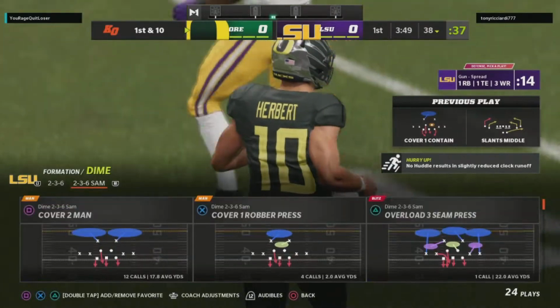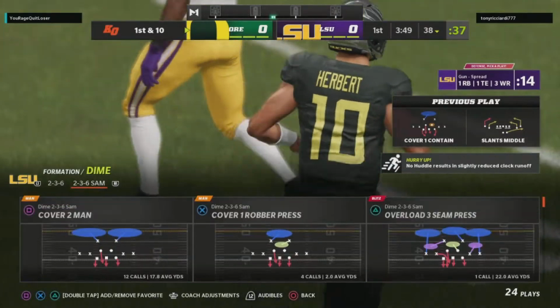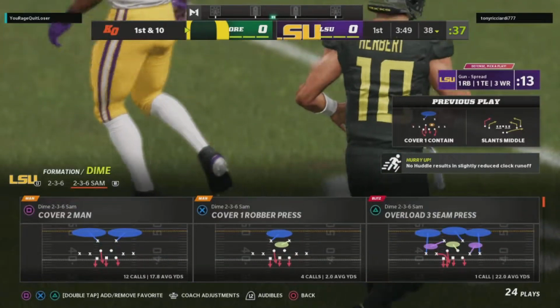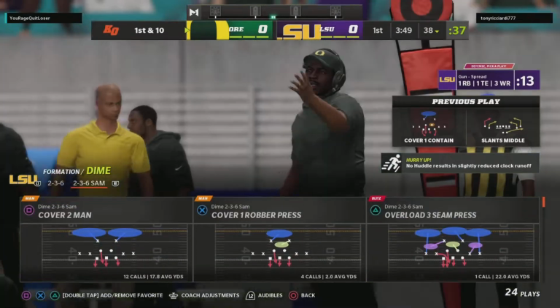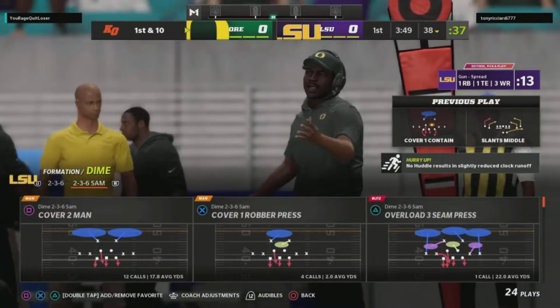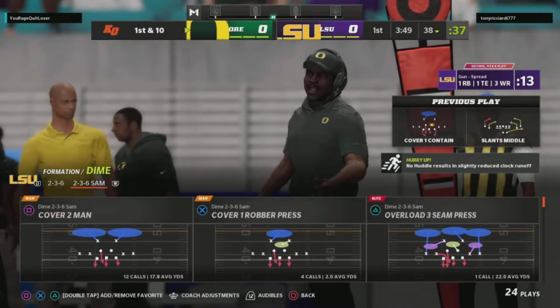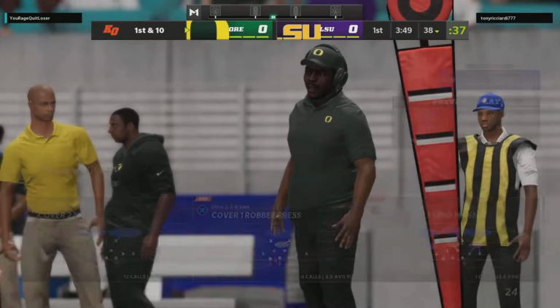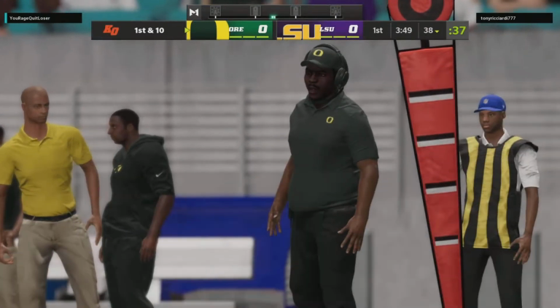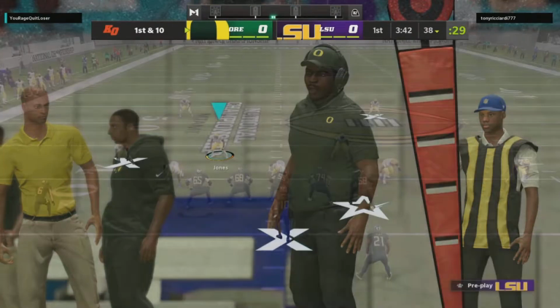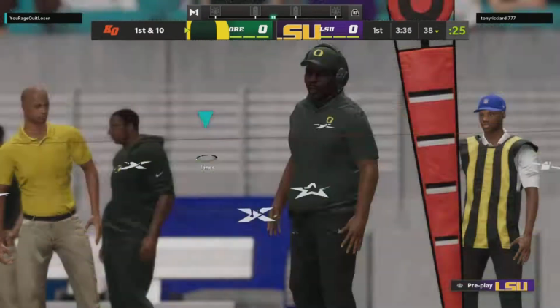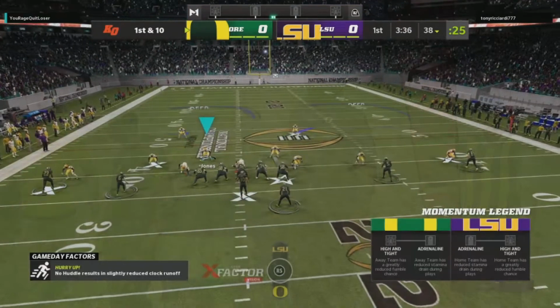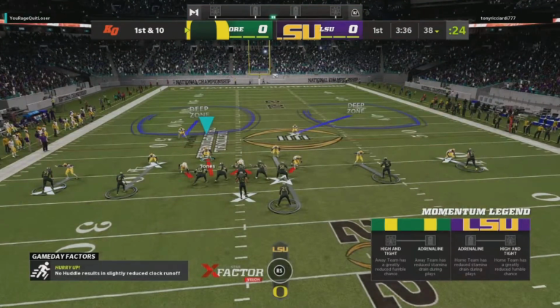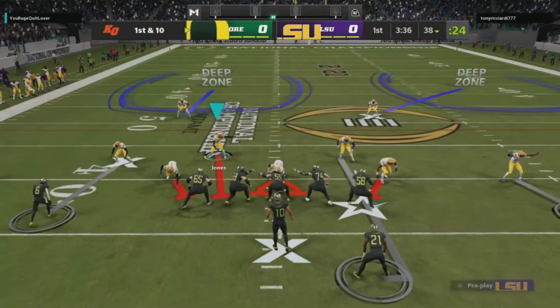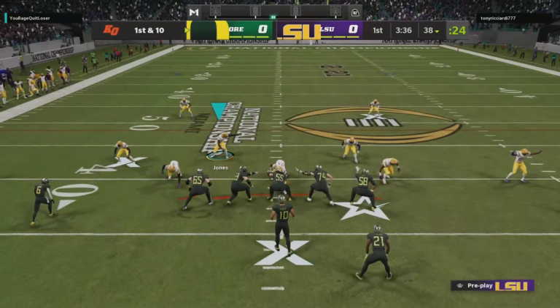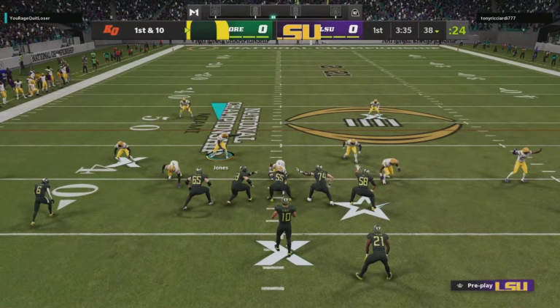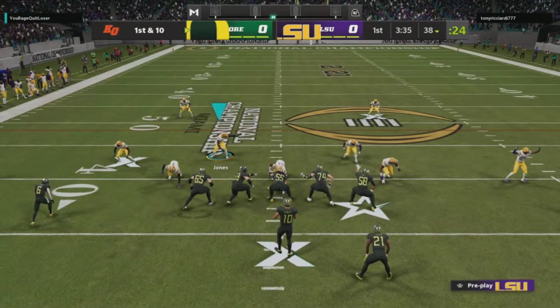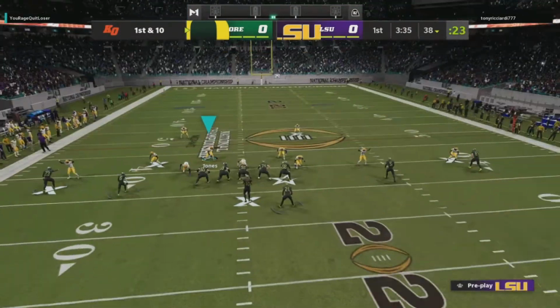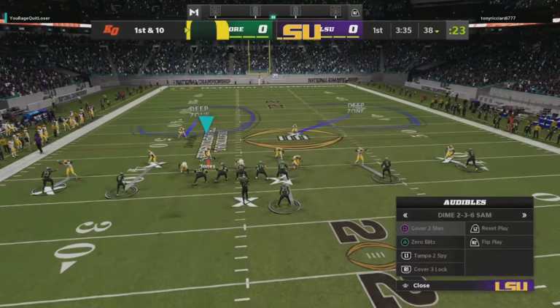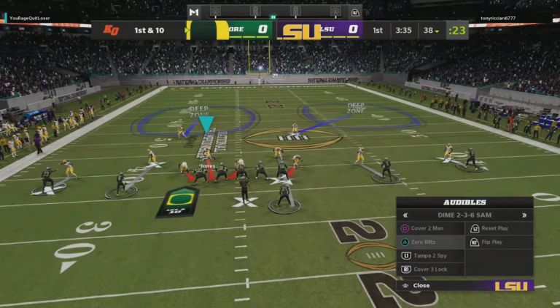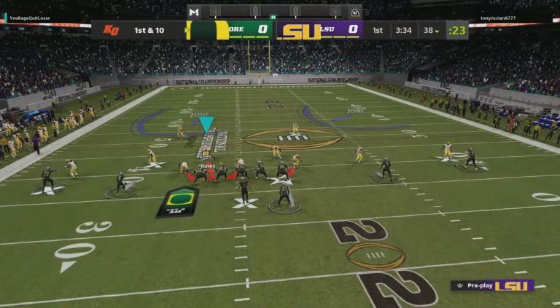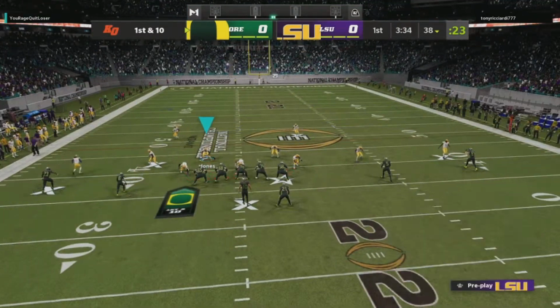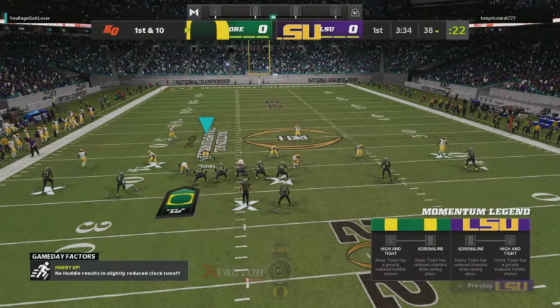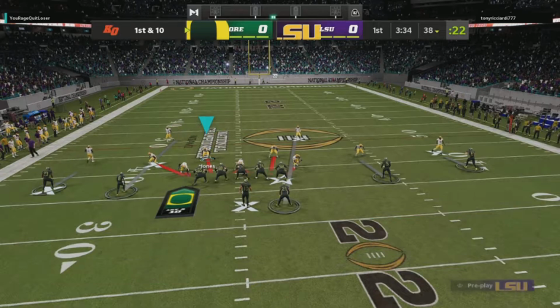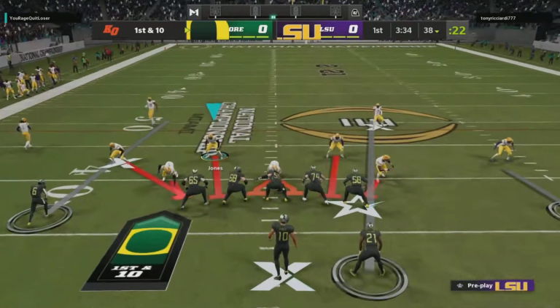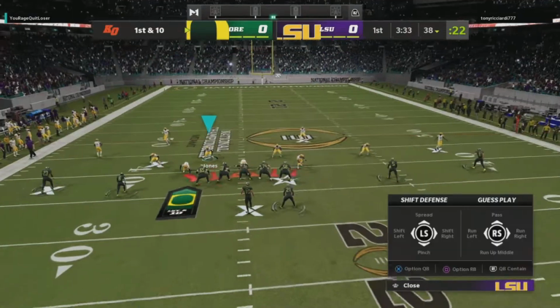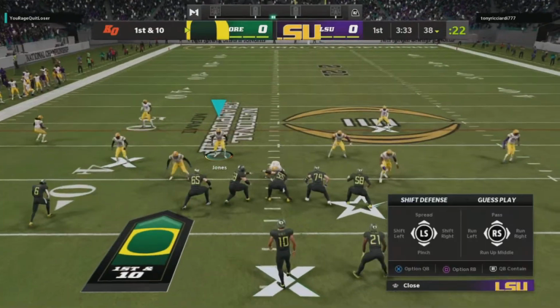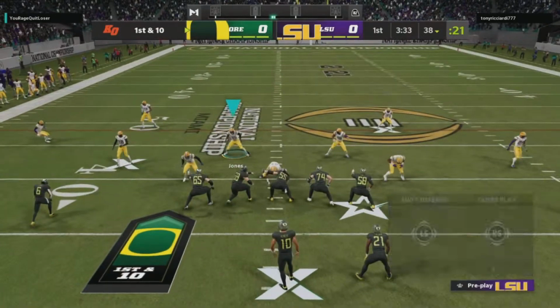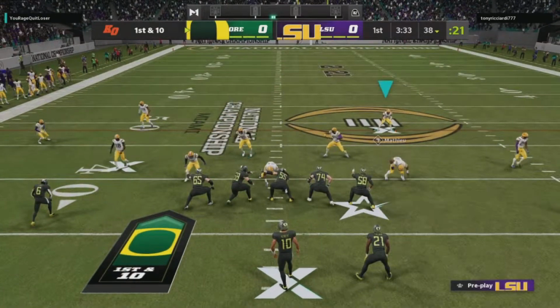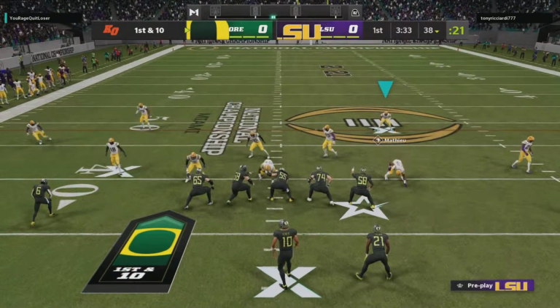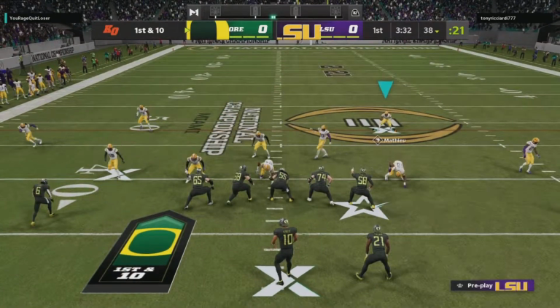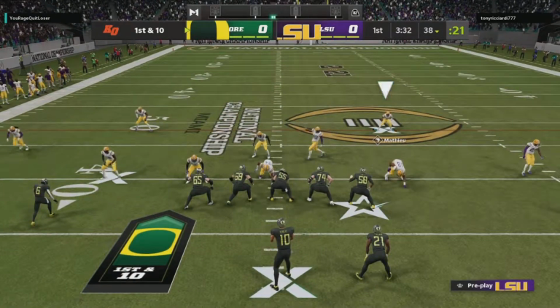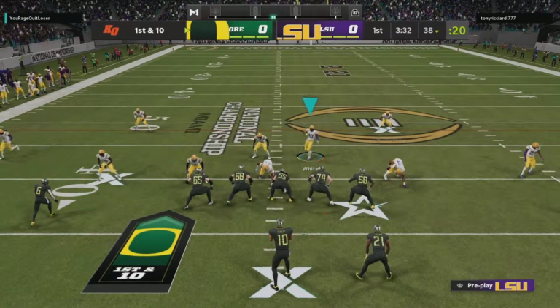That was man coverage, so once he decides to run with the football, there's no one to account for him and he turns it into a nice gain.